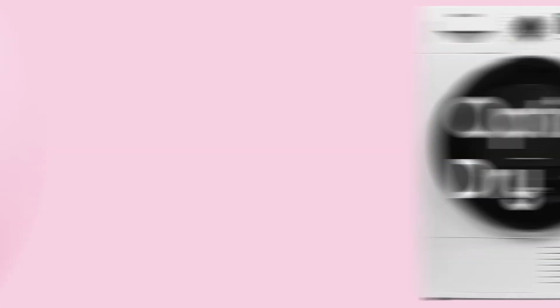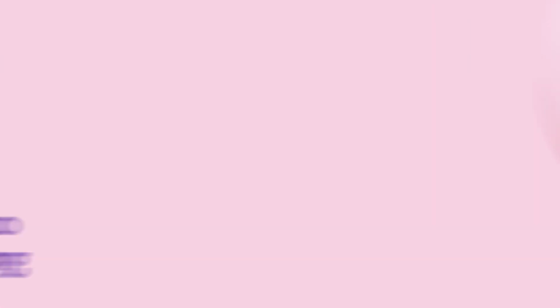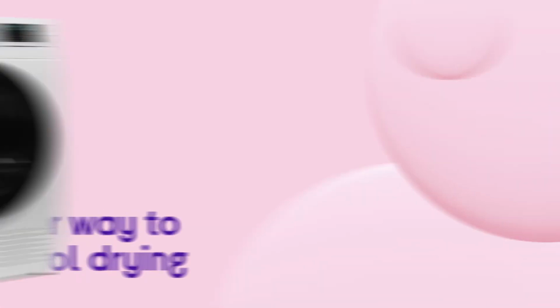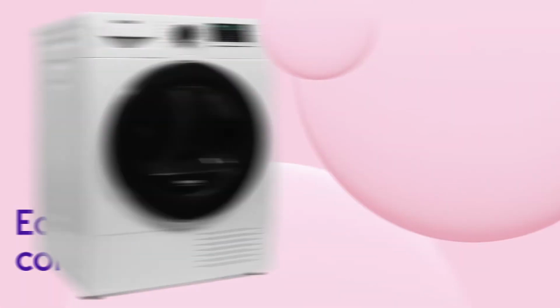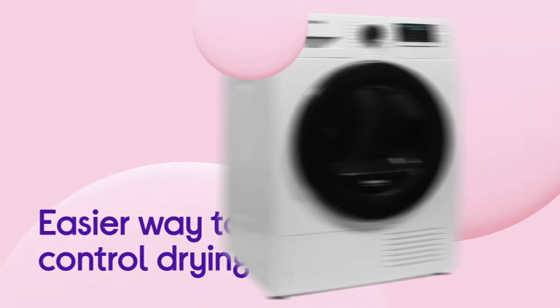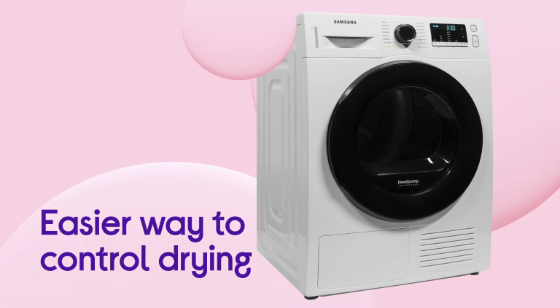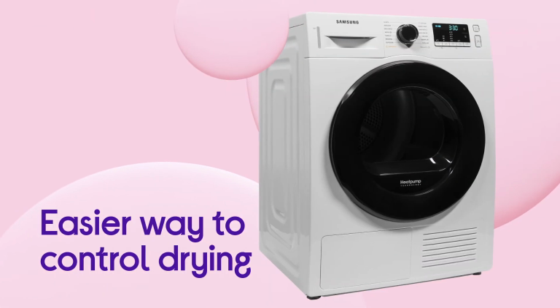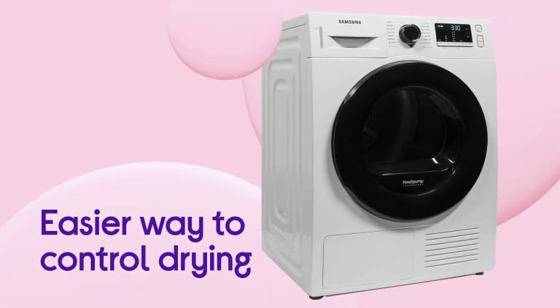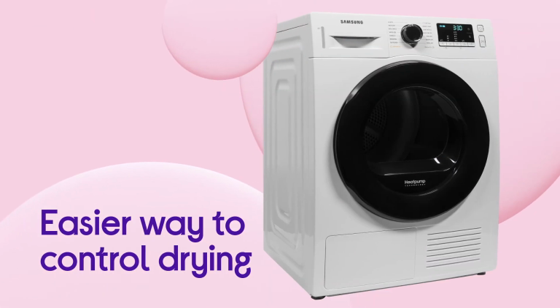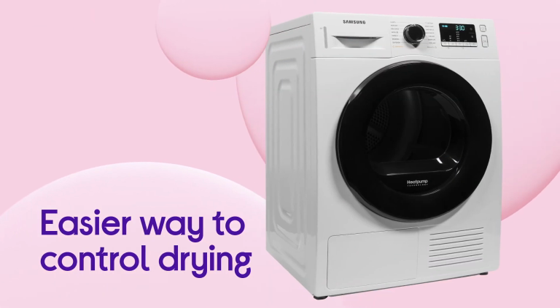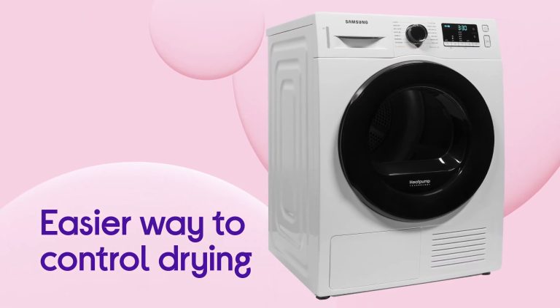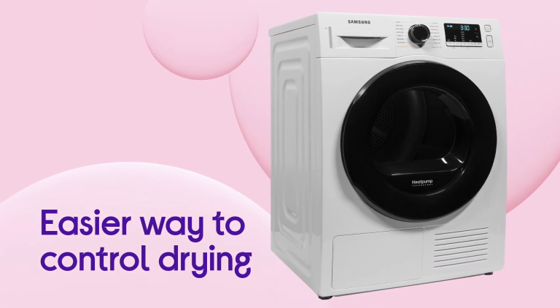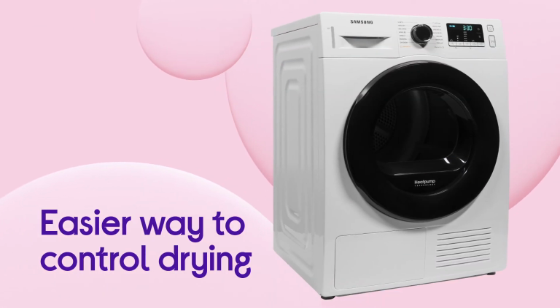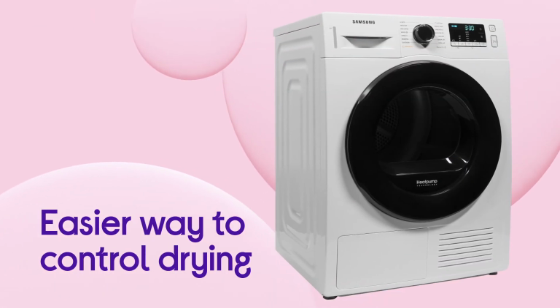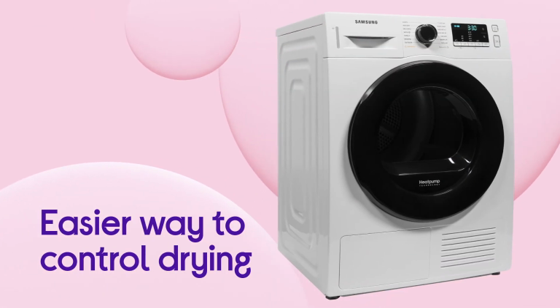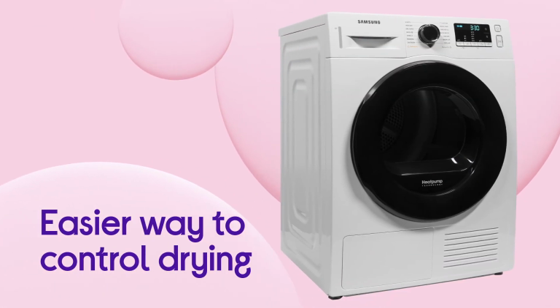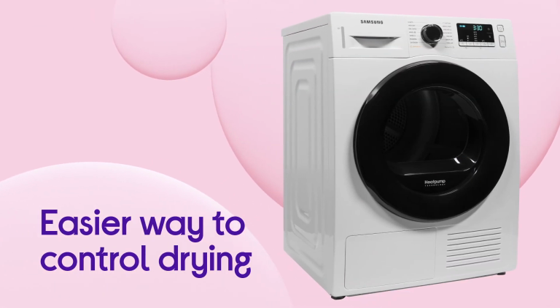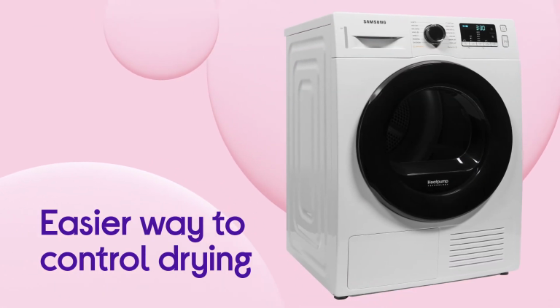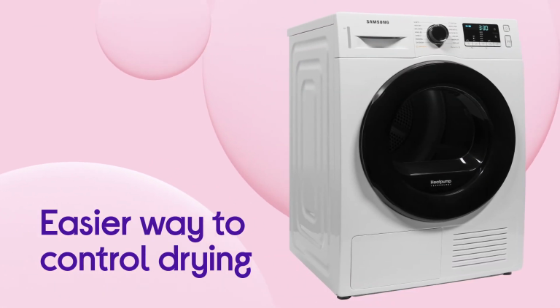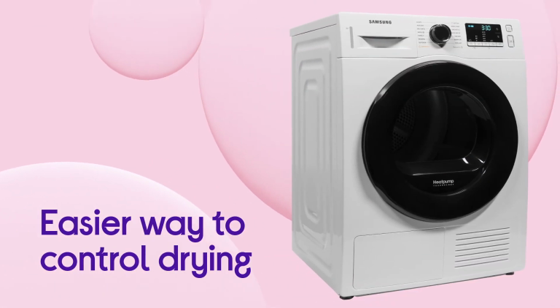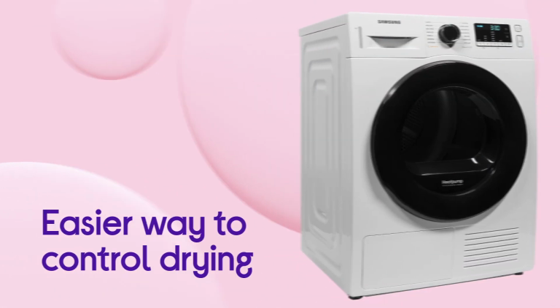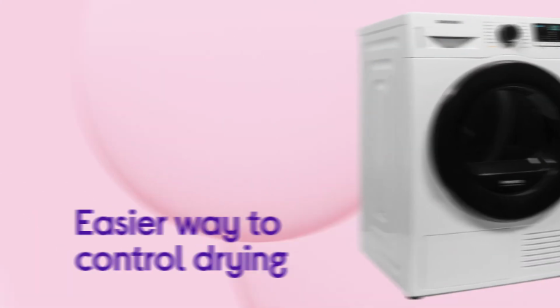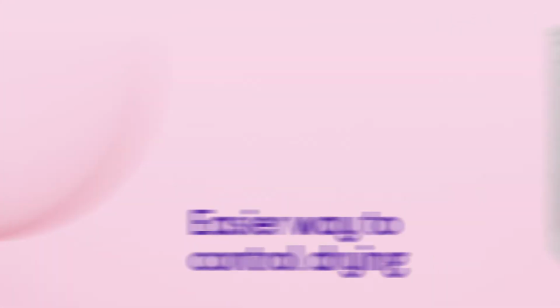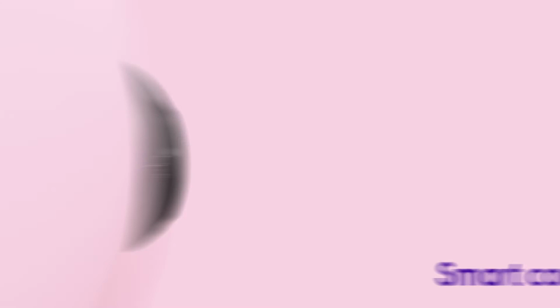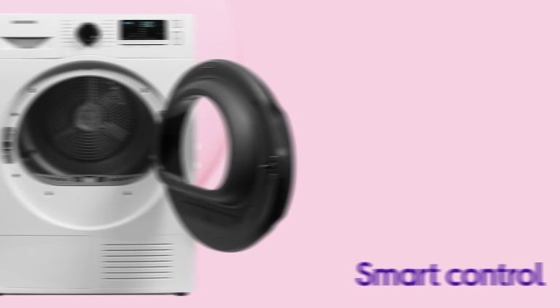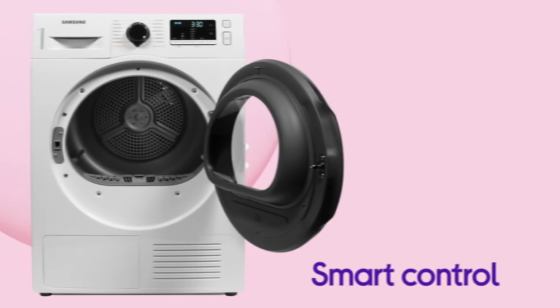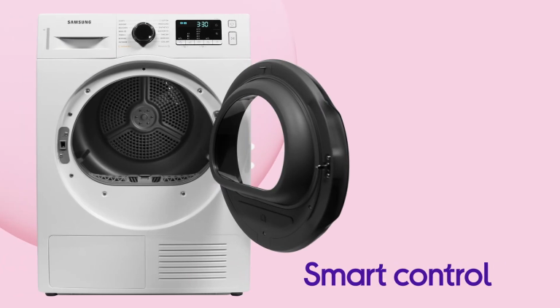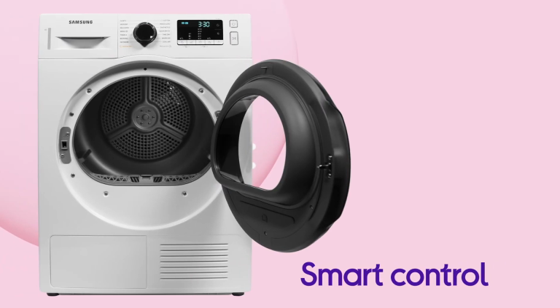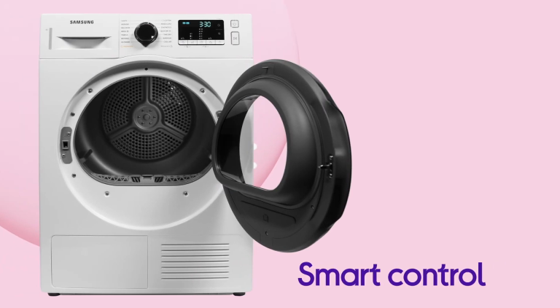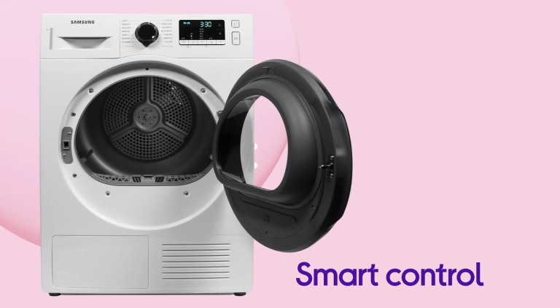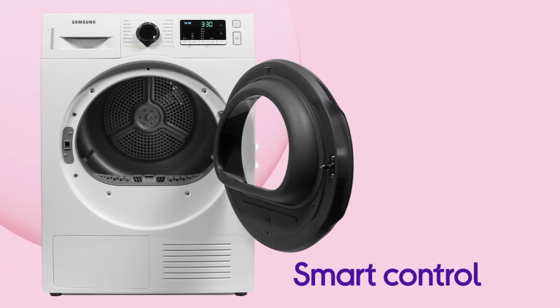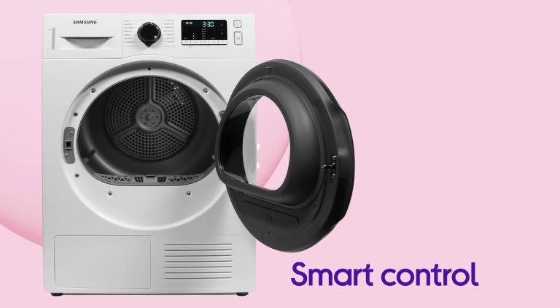You get an easier way to control your drying, wherever you are, with a handy way to manage things via smart control.